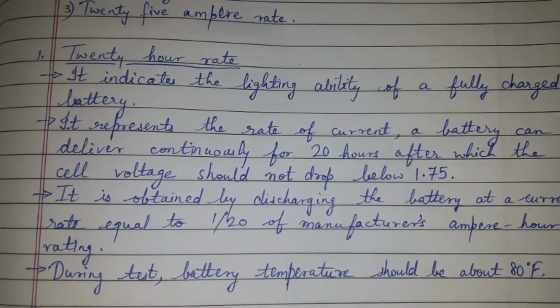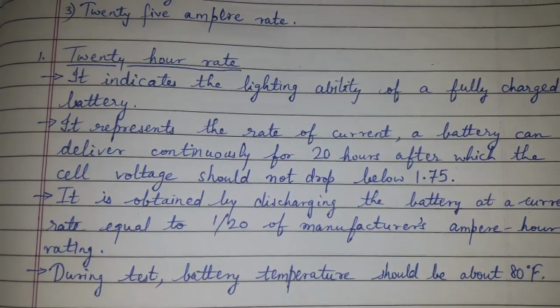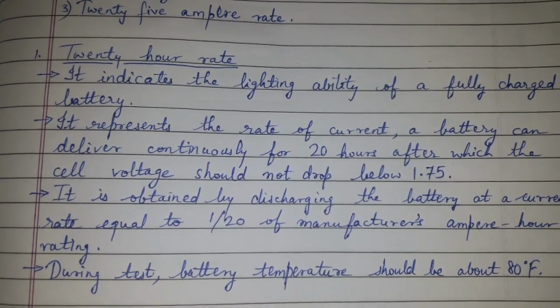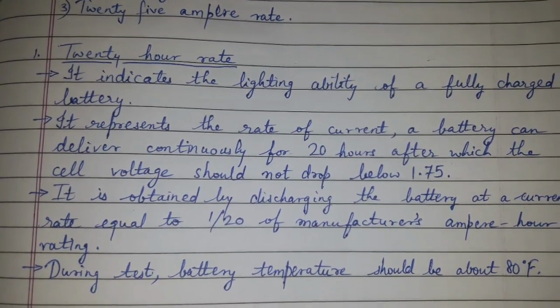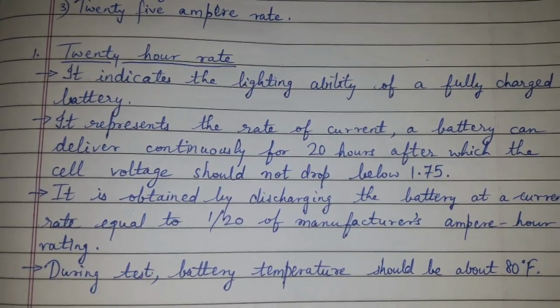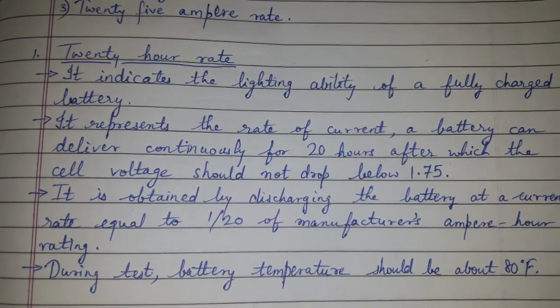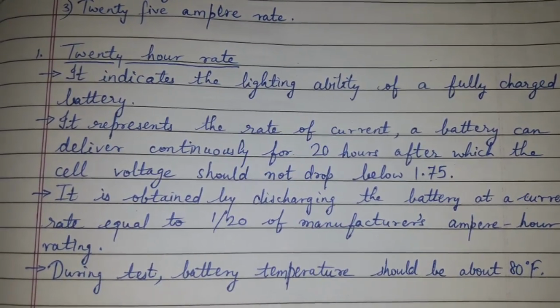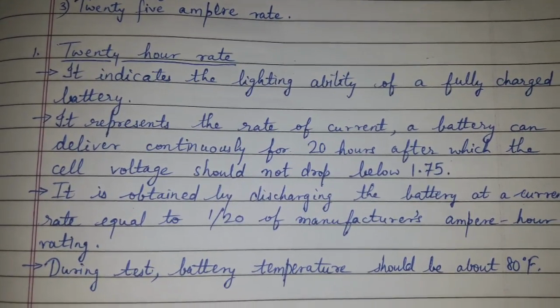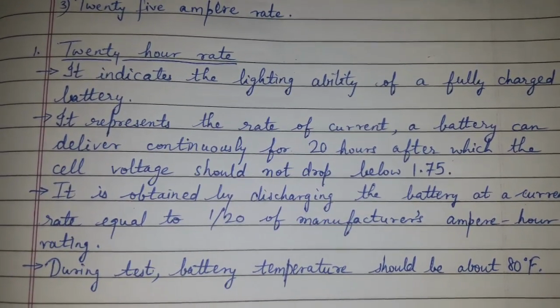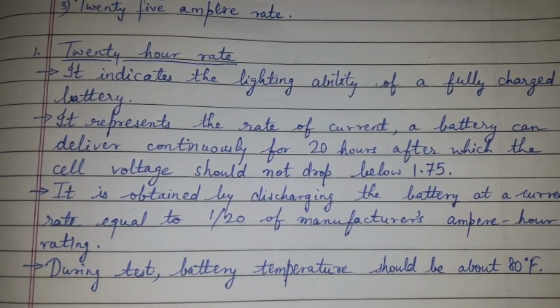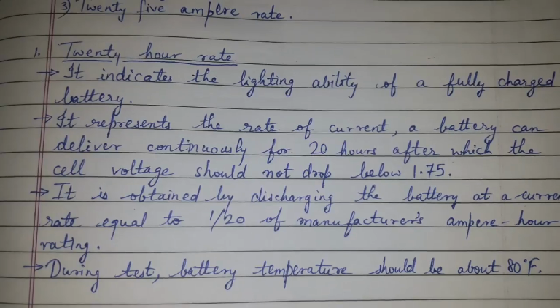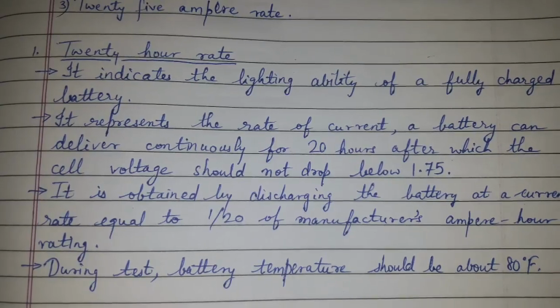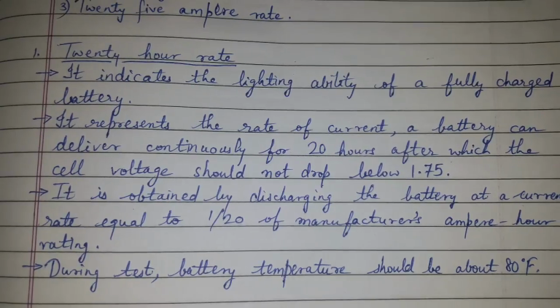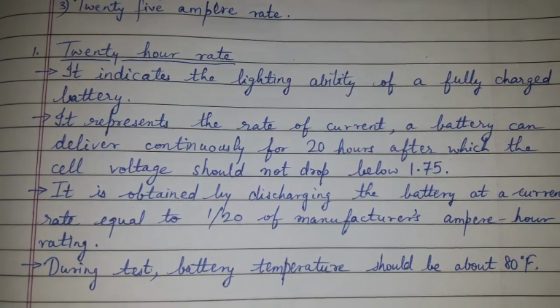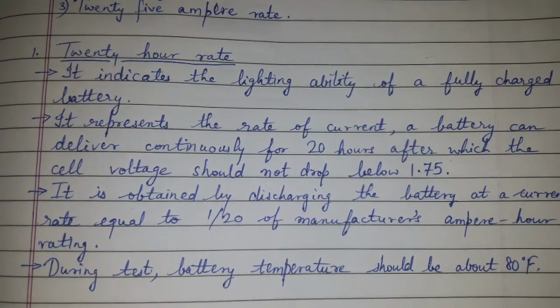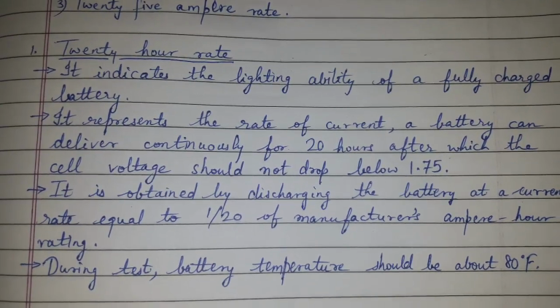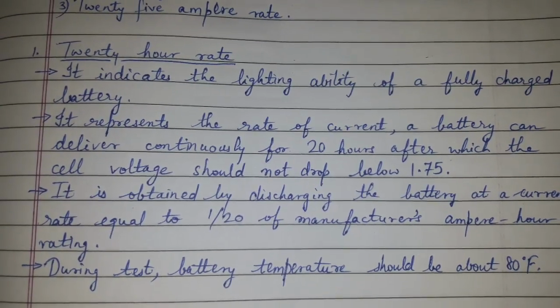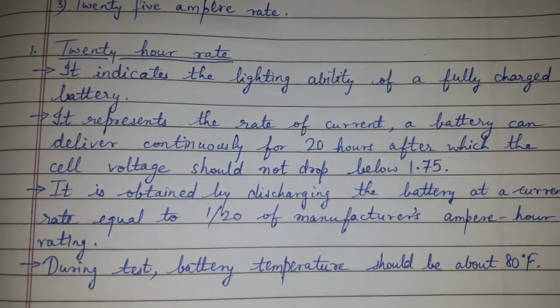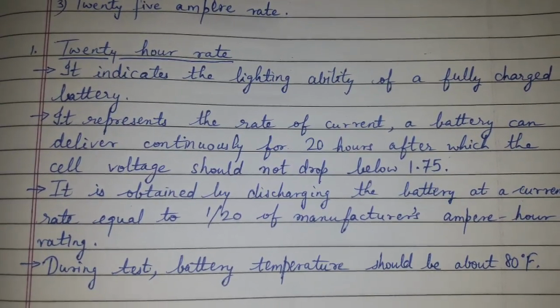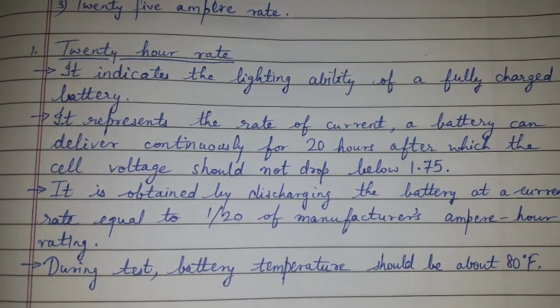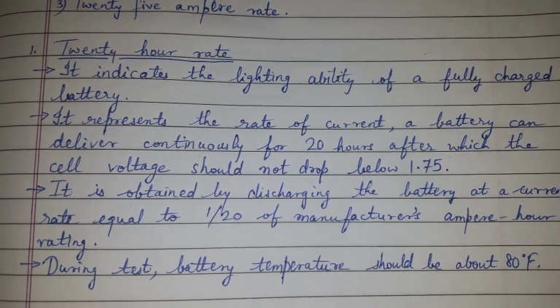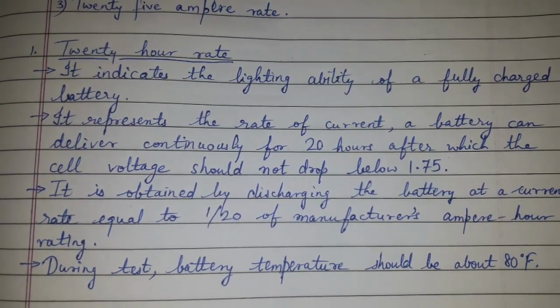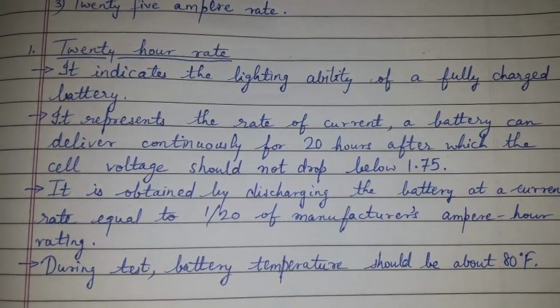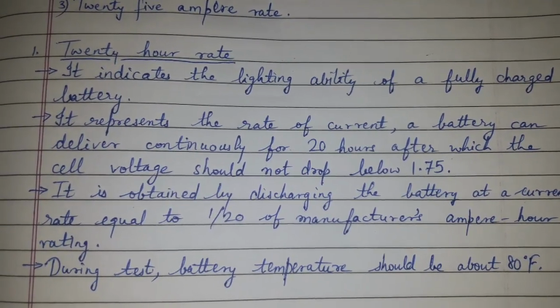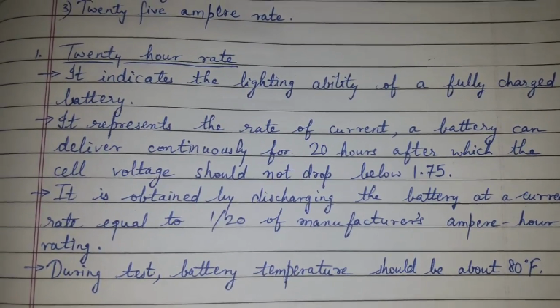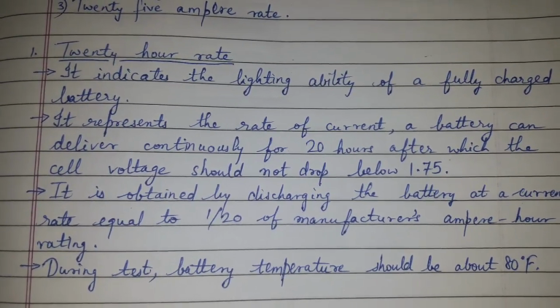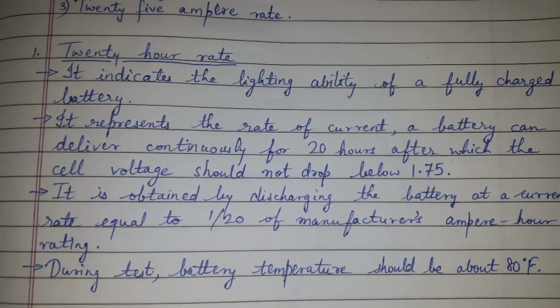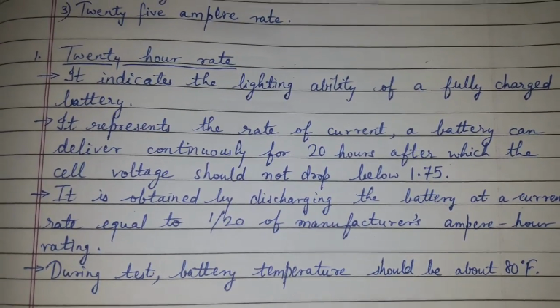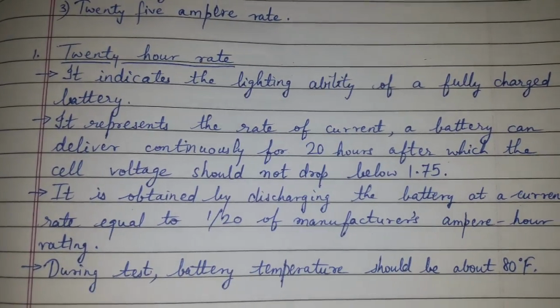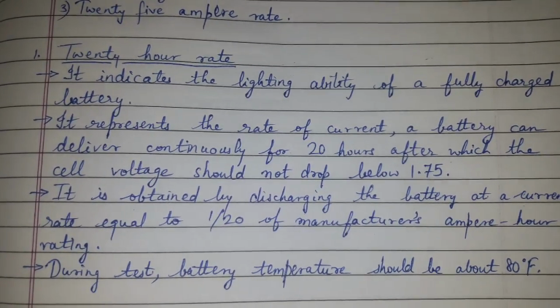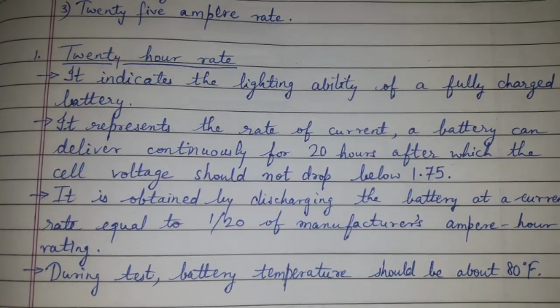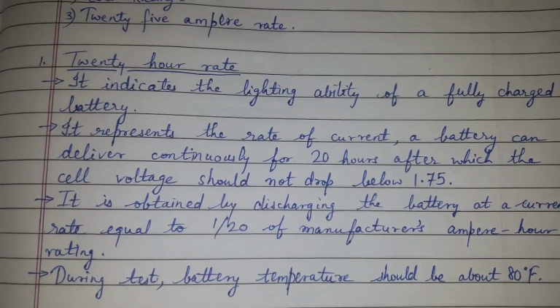During this test, the battery temperature should be about 80 degrees Fahrenheit.